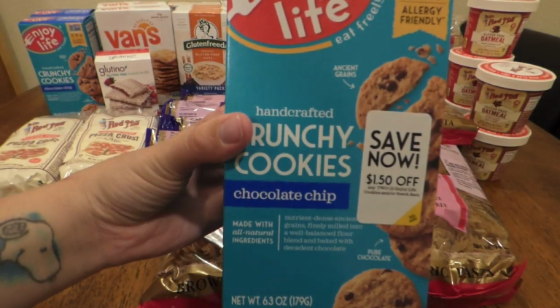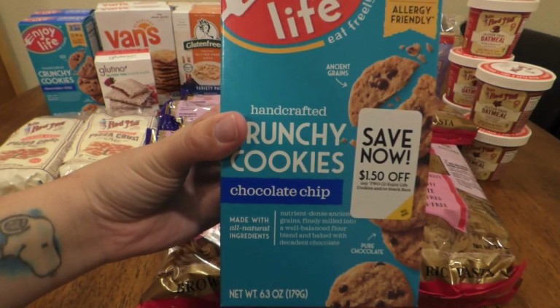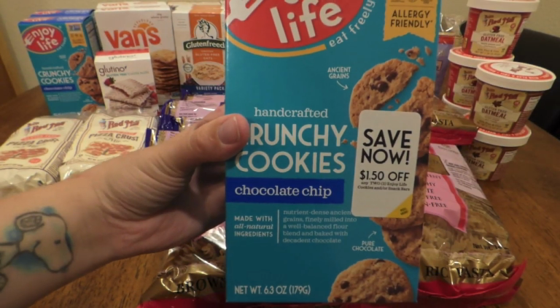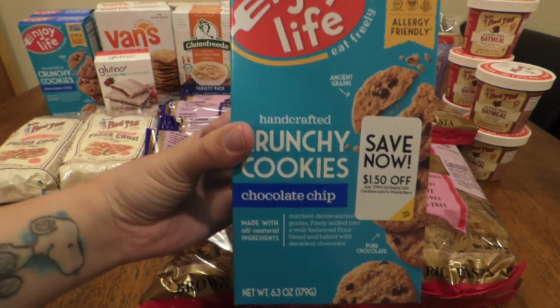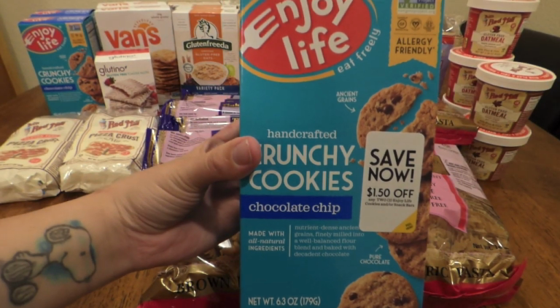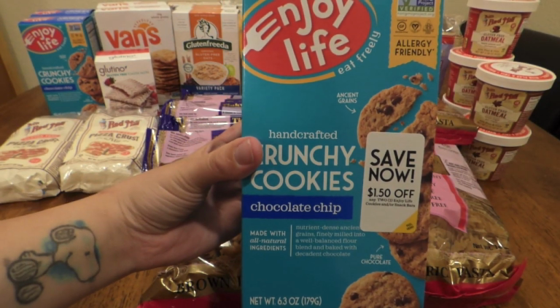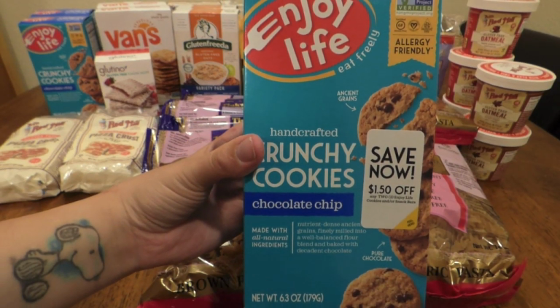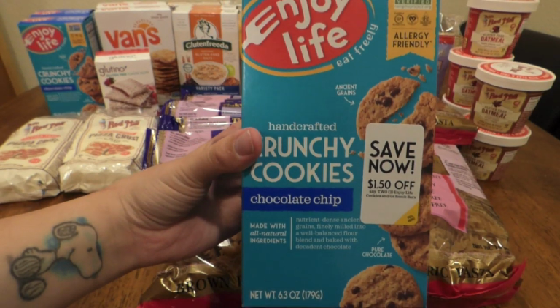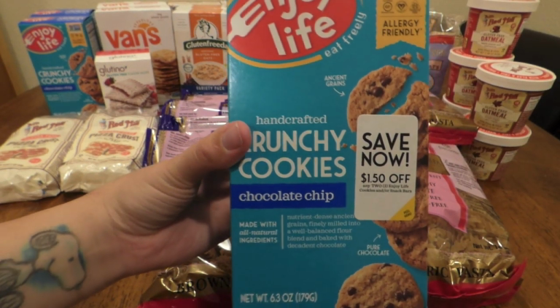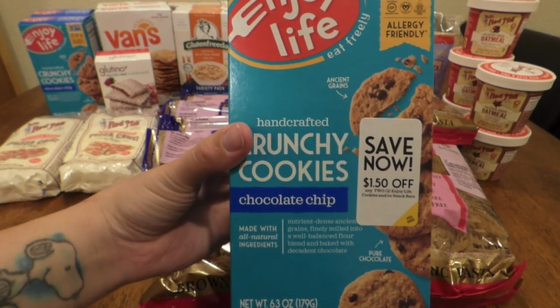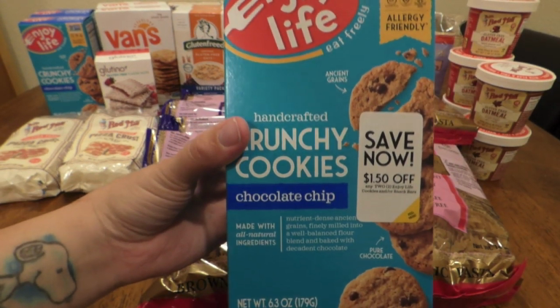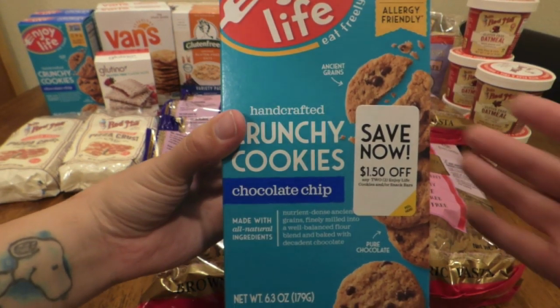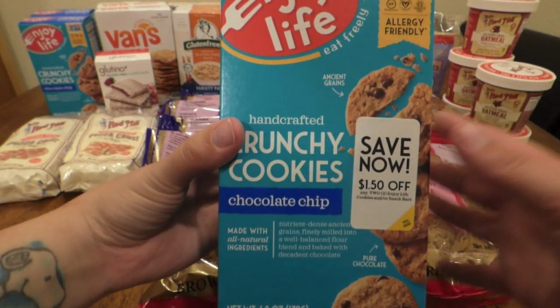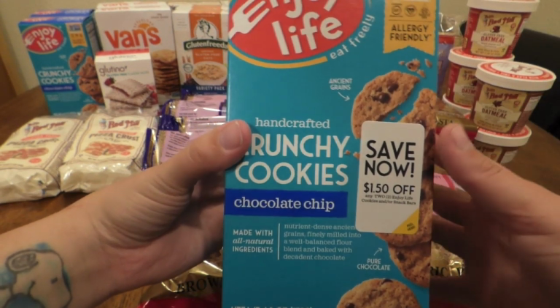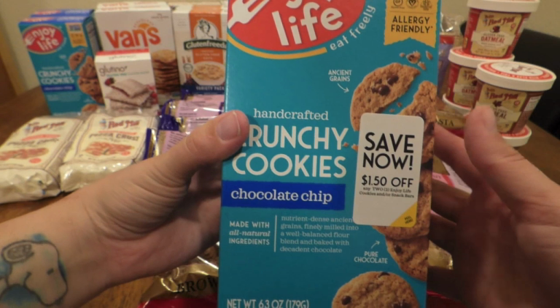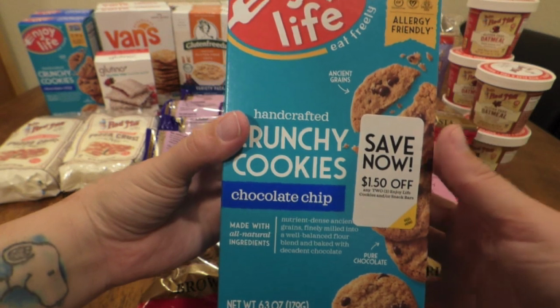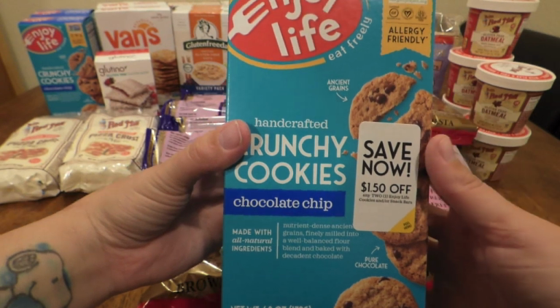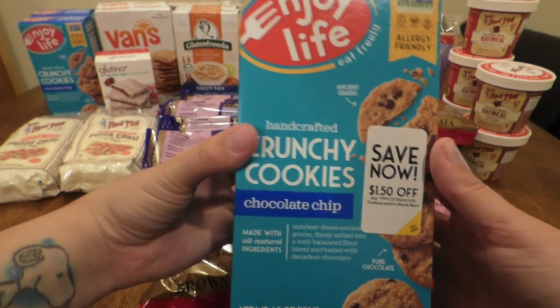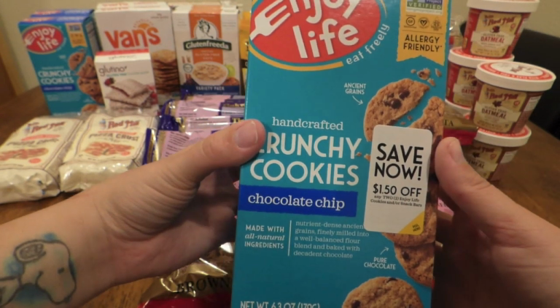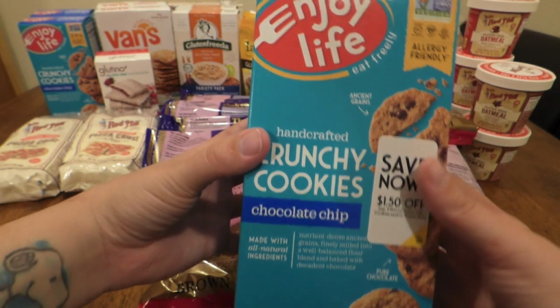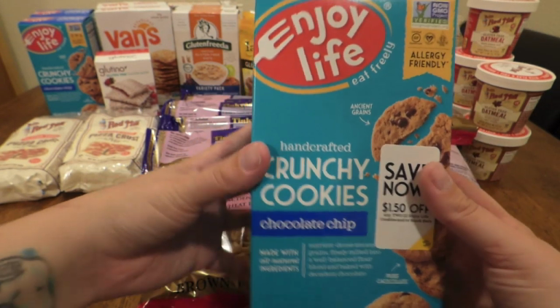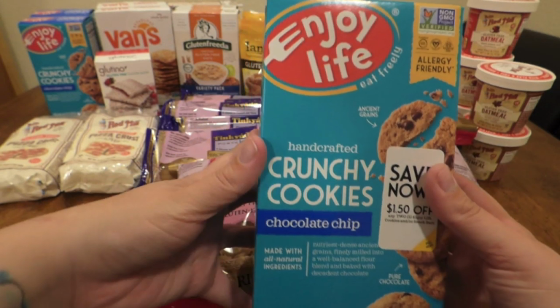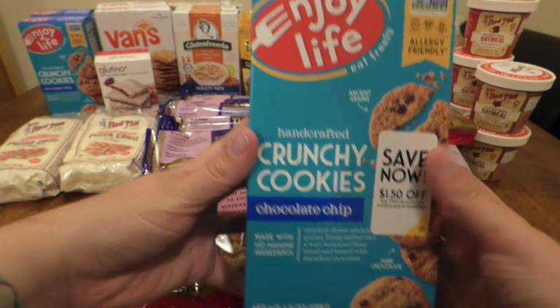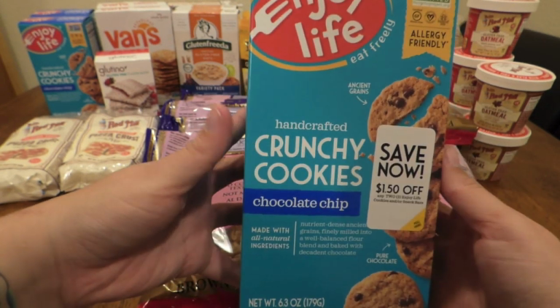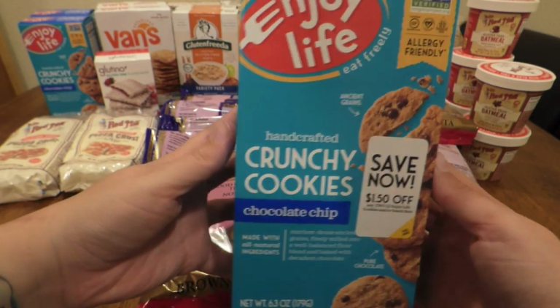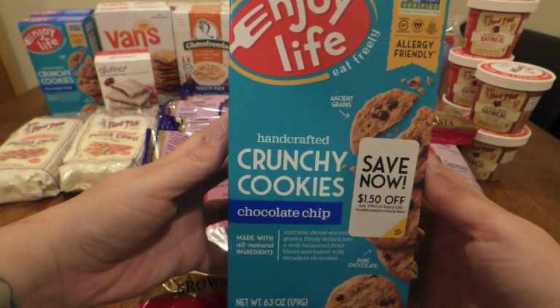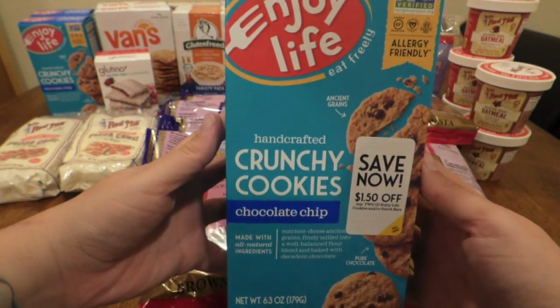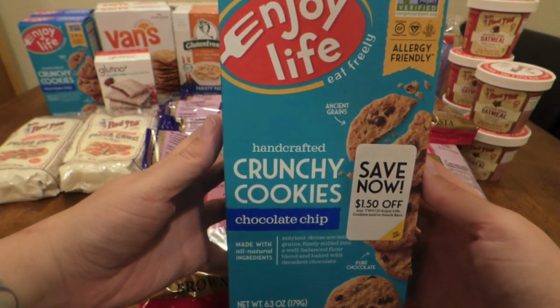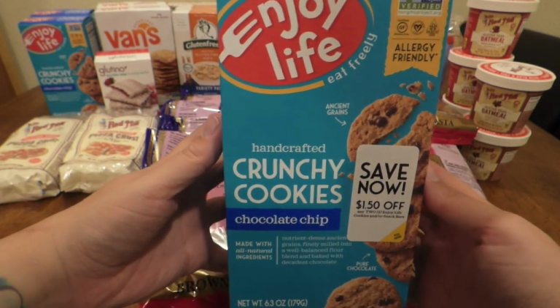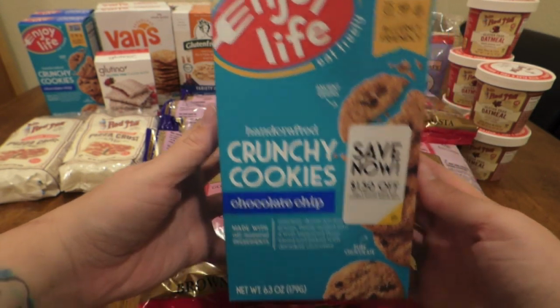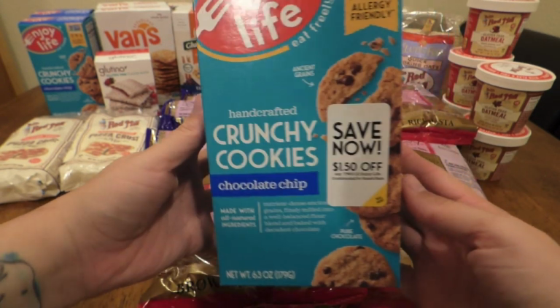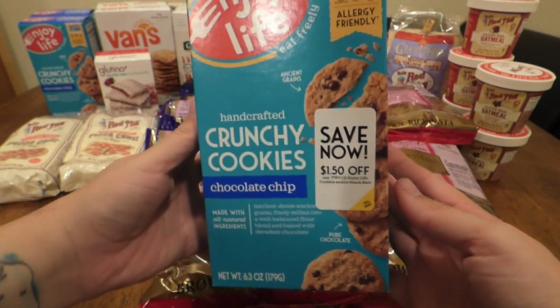They expire in July and August, so I have to make sure to eat them all by then — but that's not going to be a problem. They are delicious.